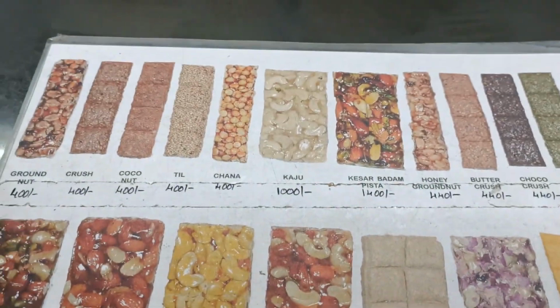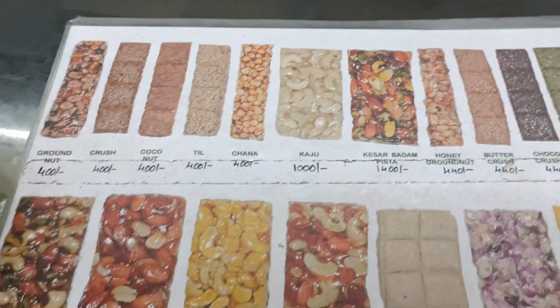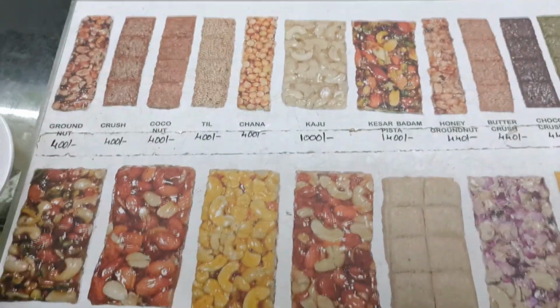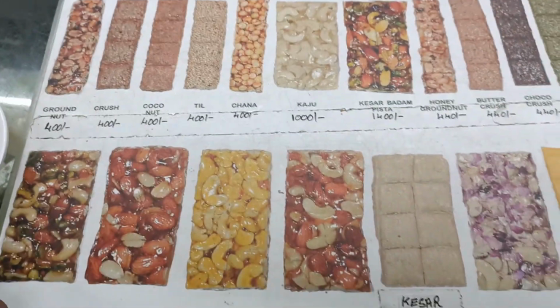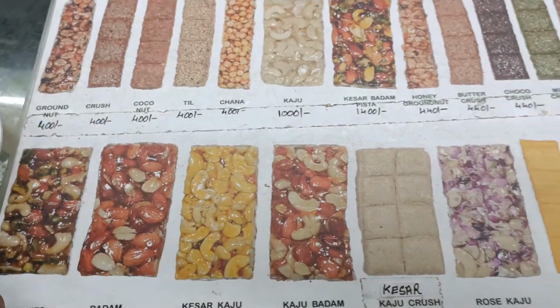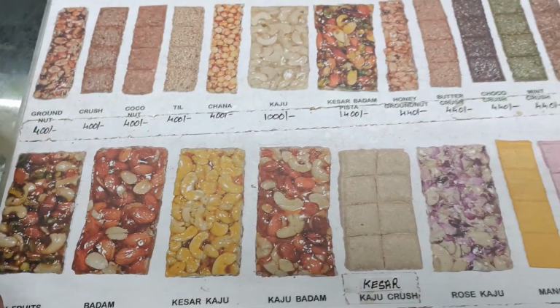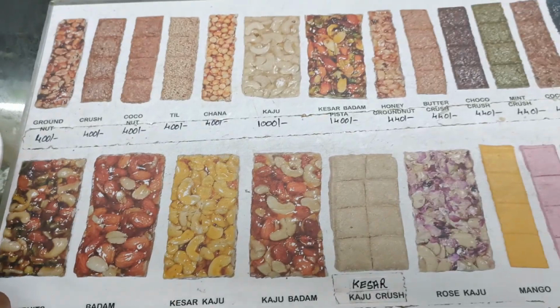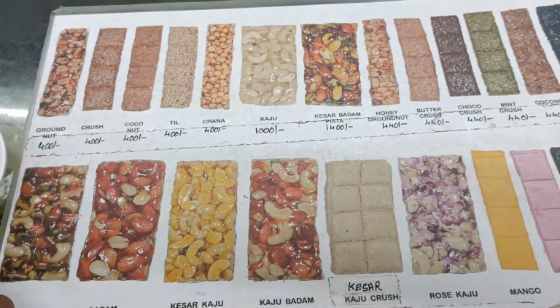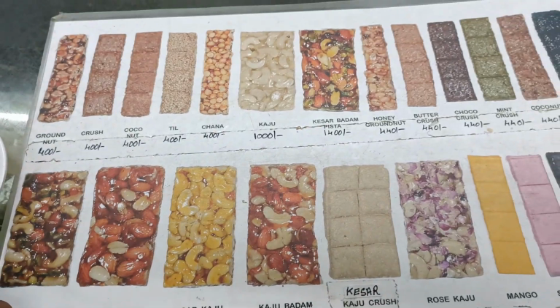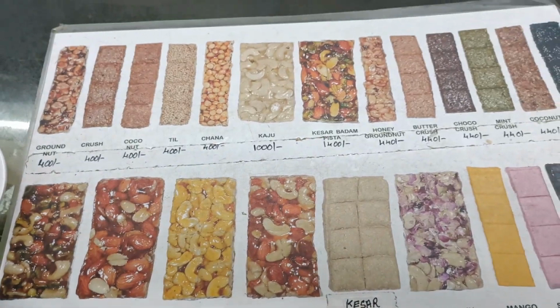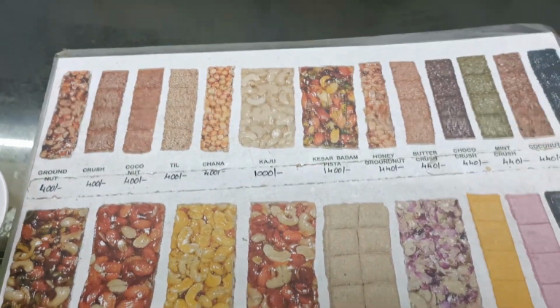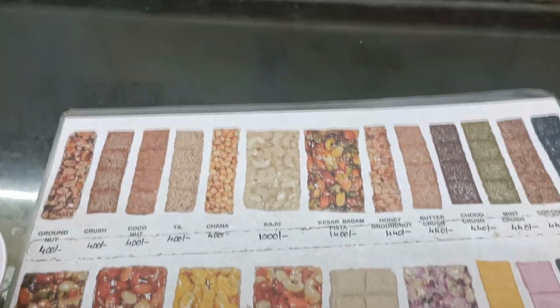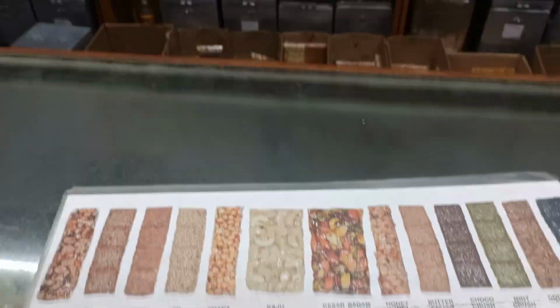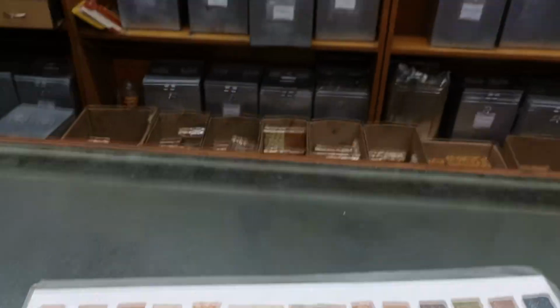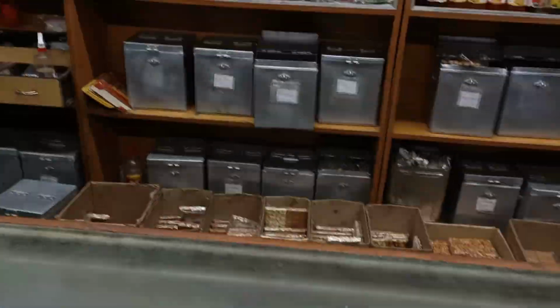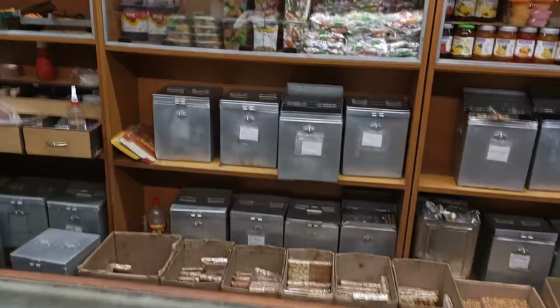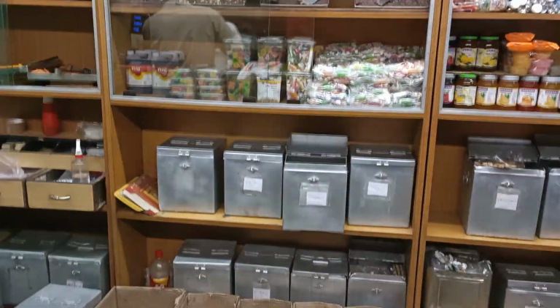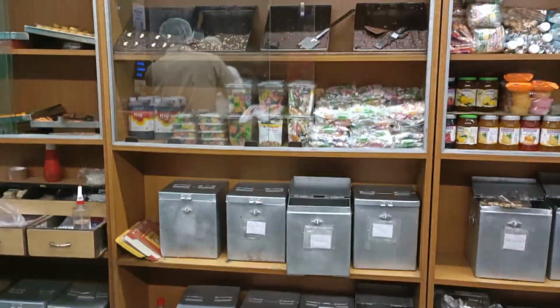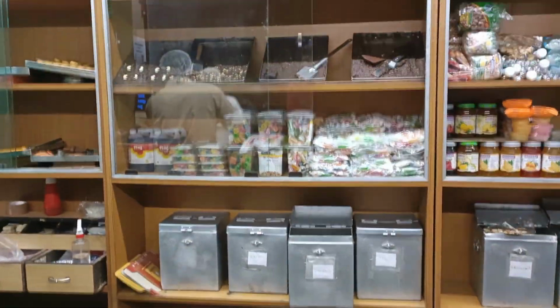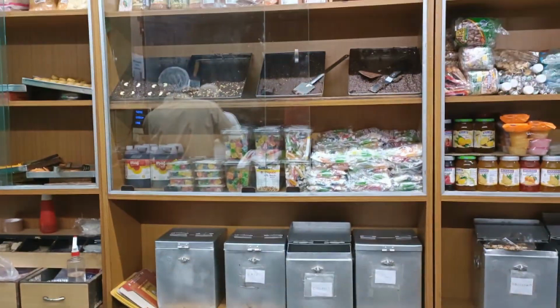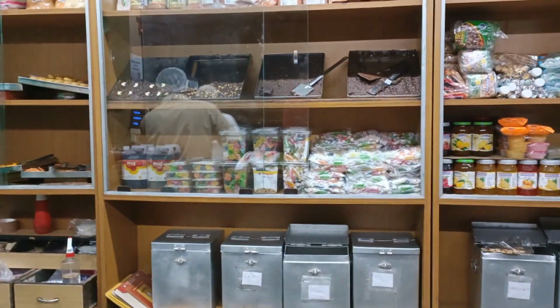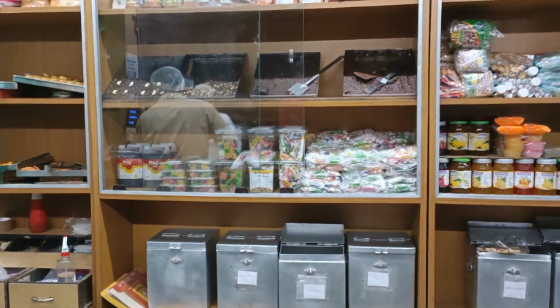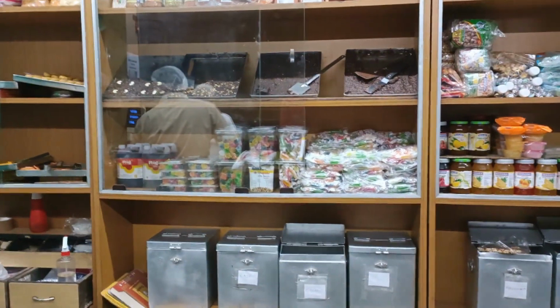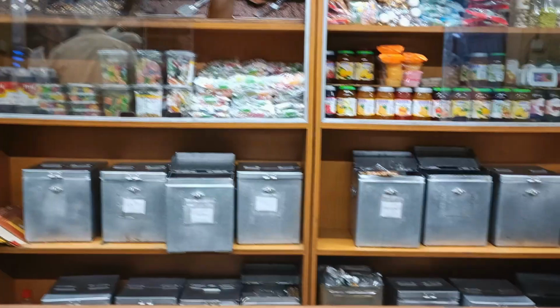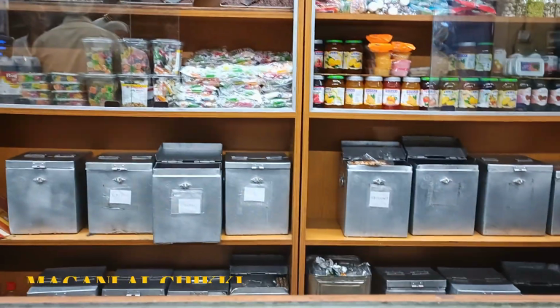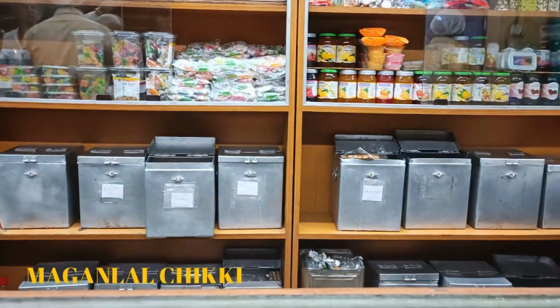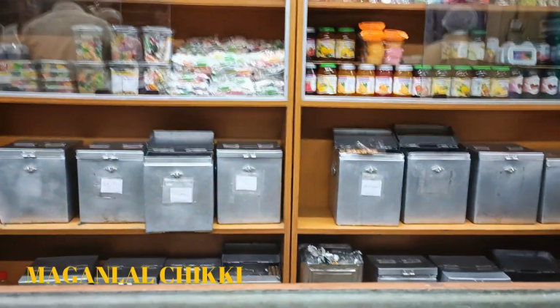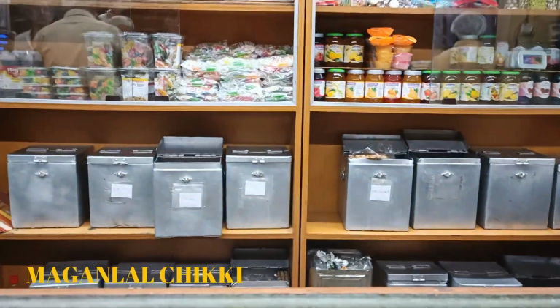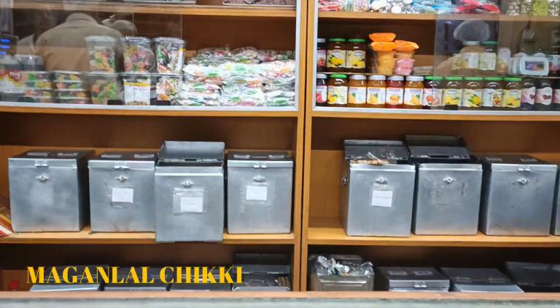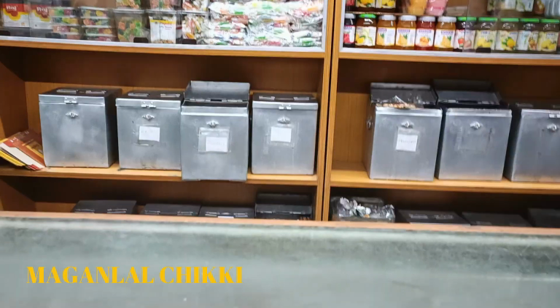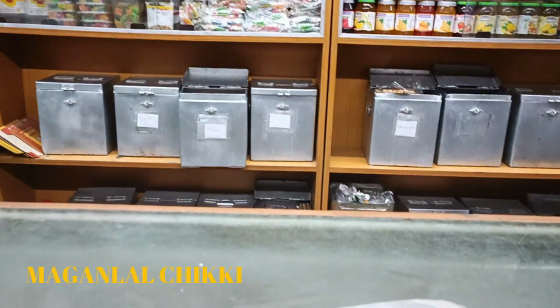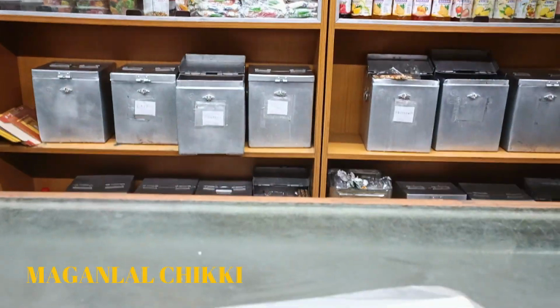After that, we reached Maganlal Chikki. There are so many outlets for Maganlal Chikki around Lonavala.